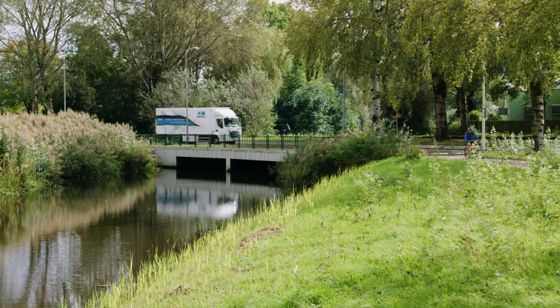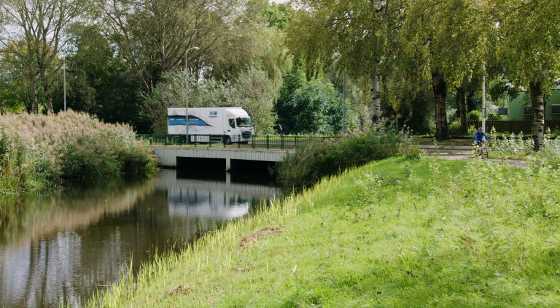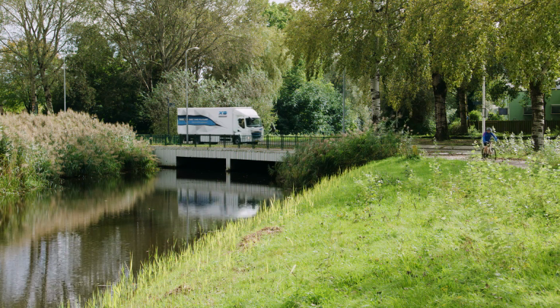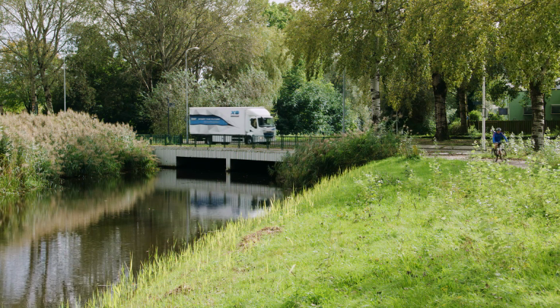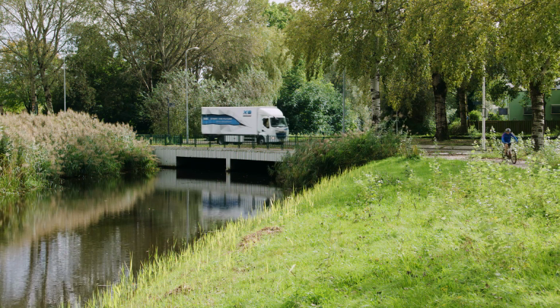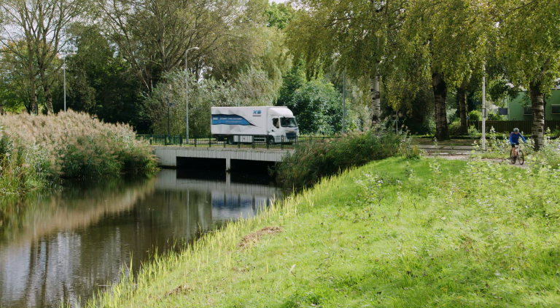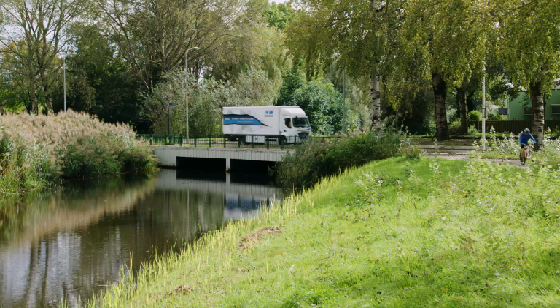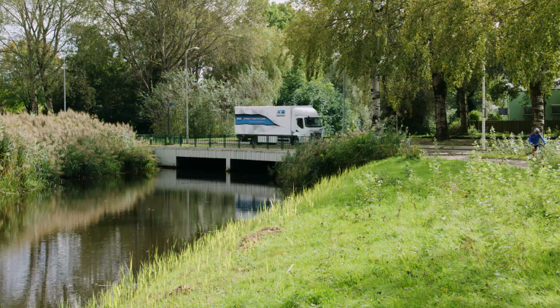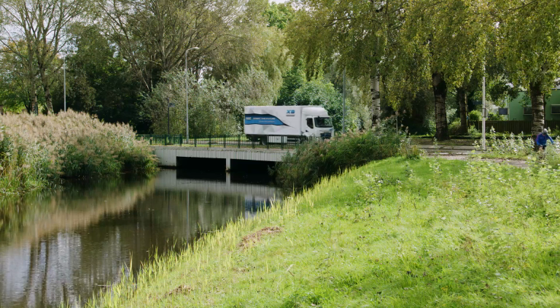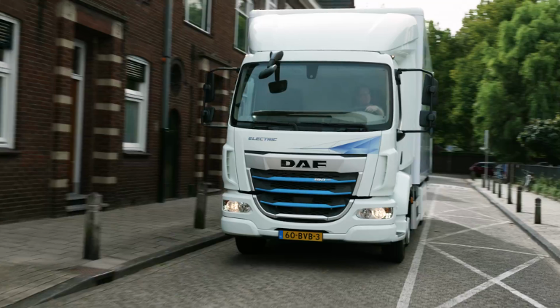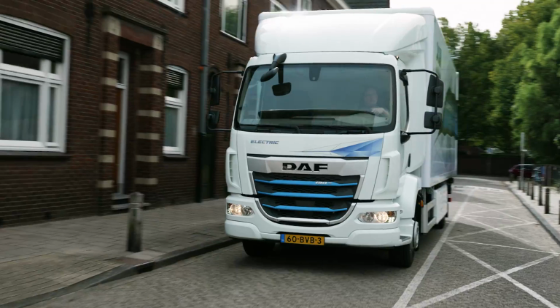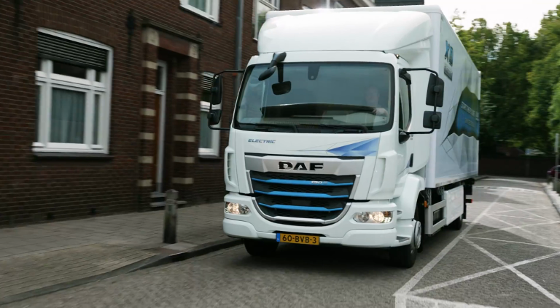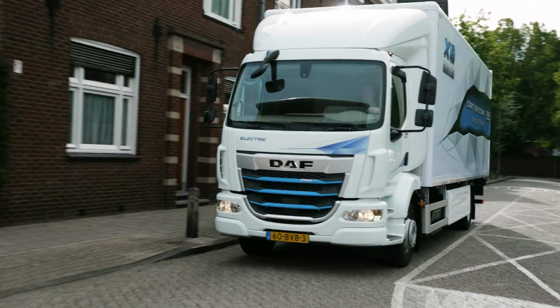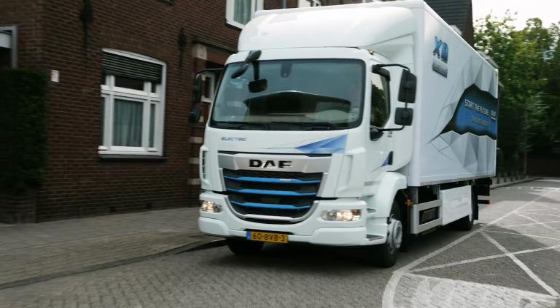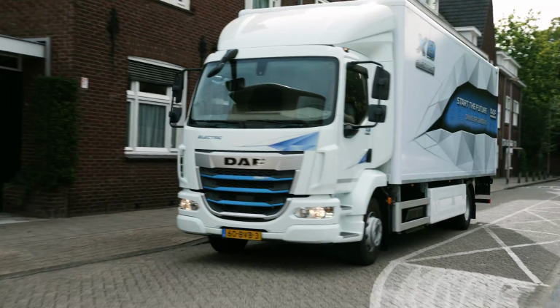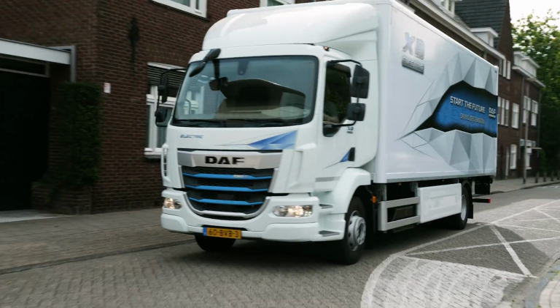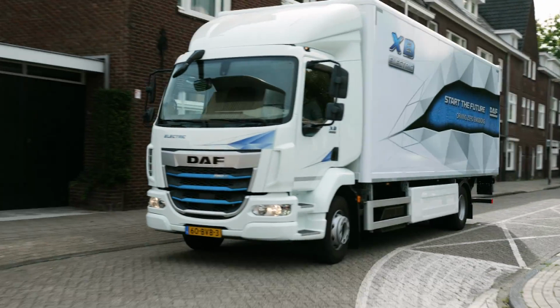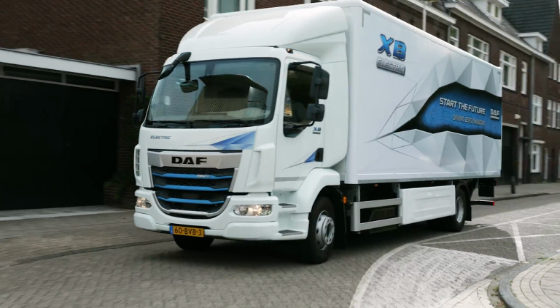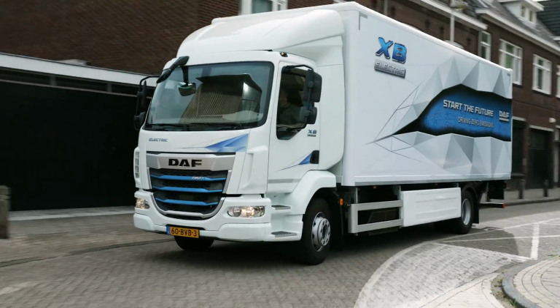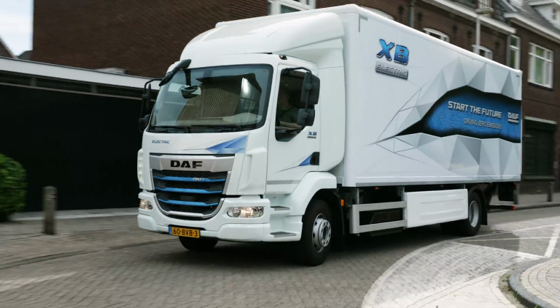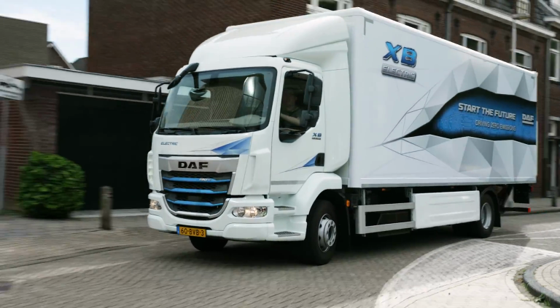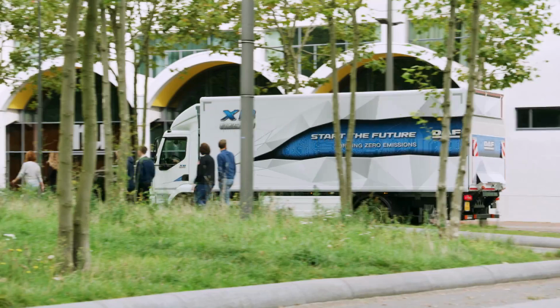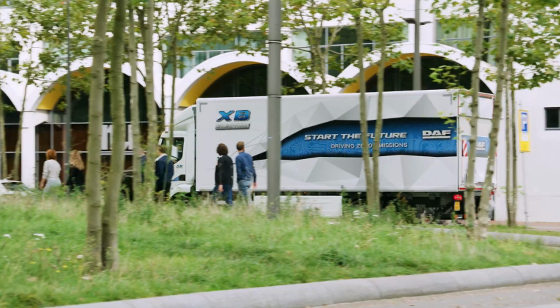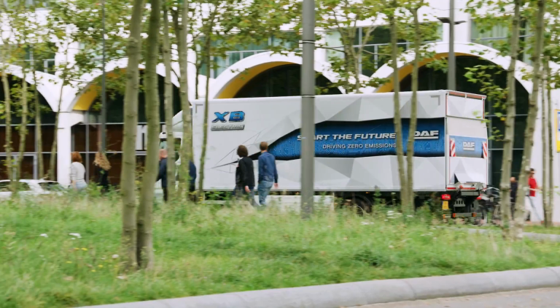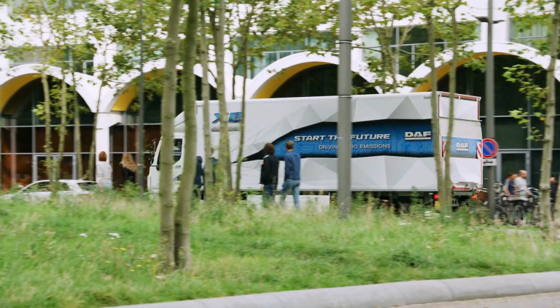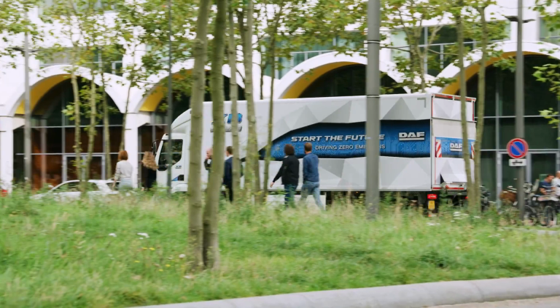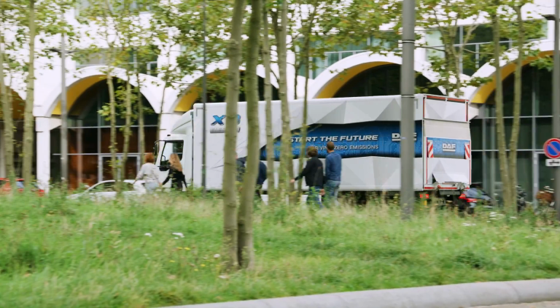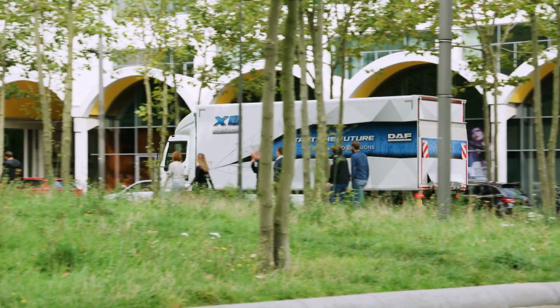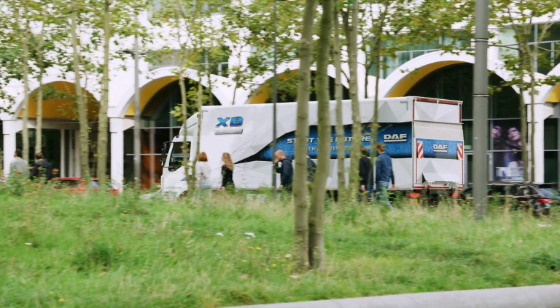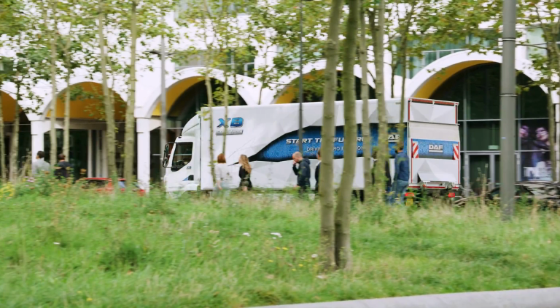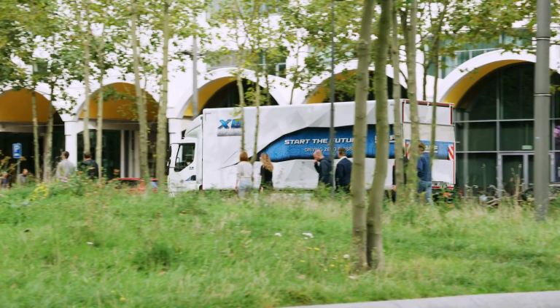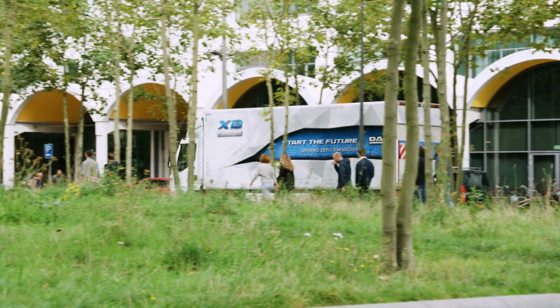In the next movies I will explain more details to you about the new generation DAF electric.